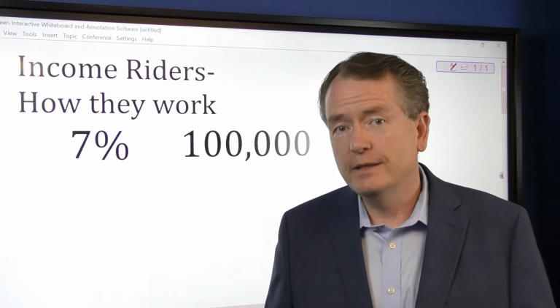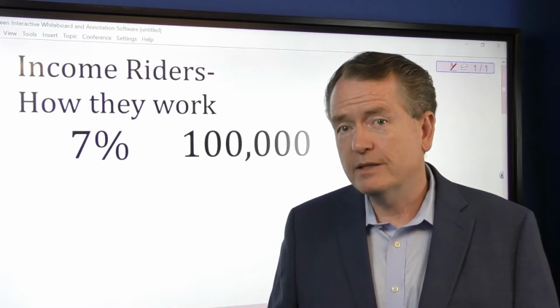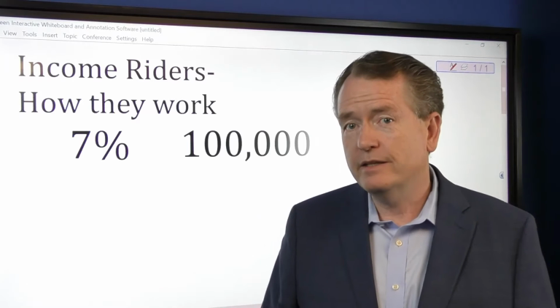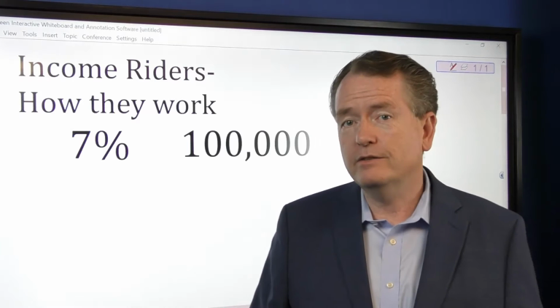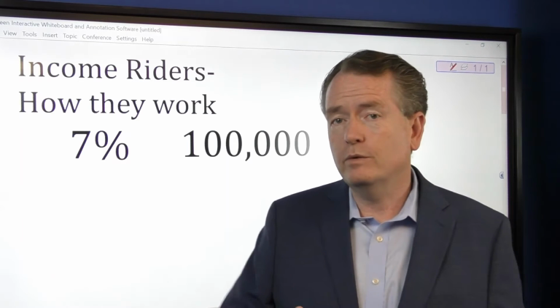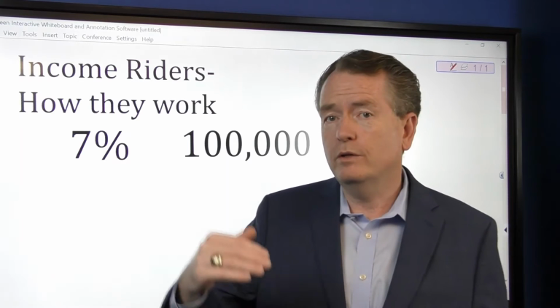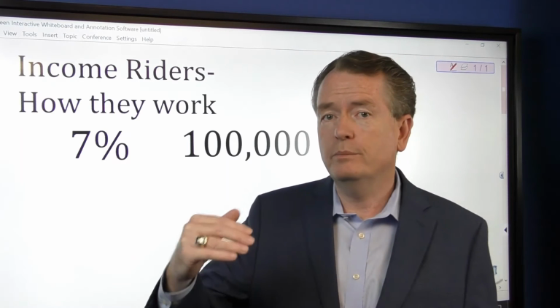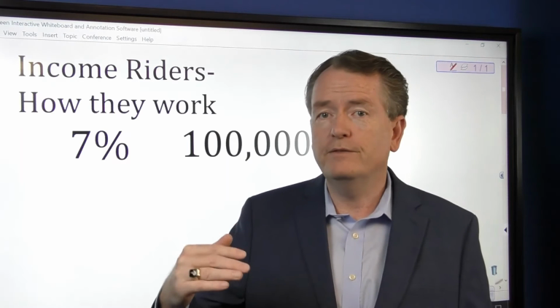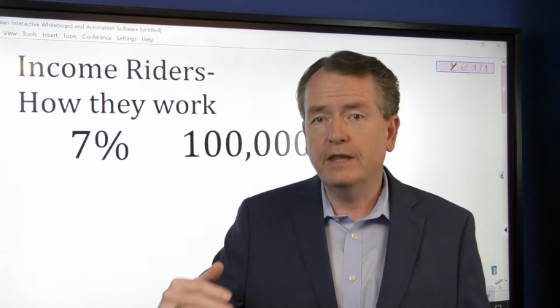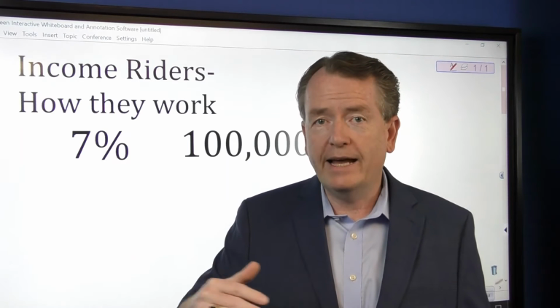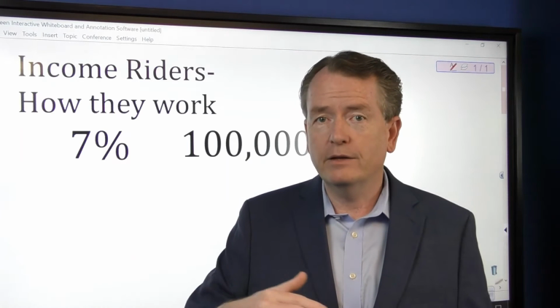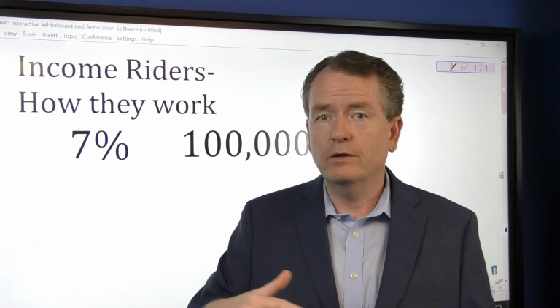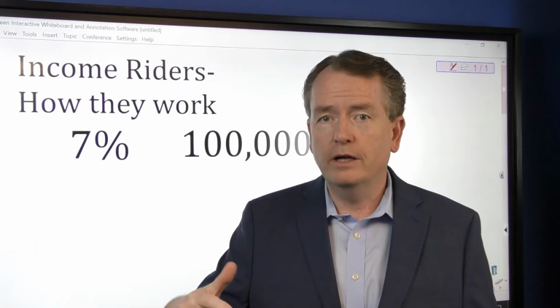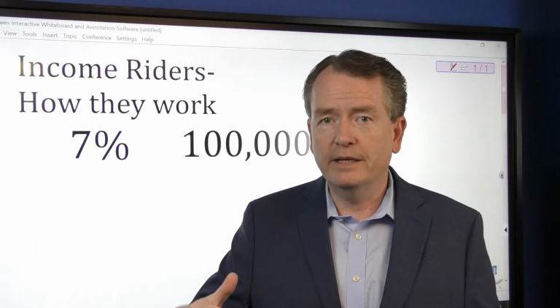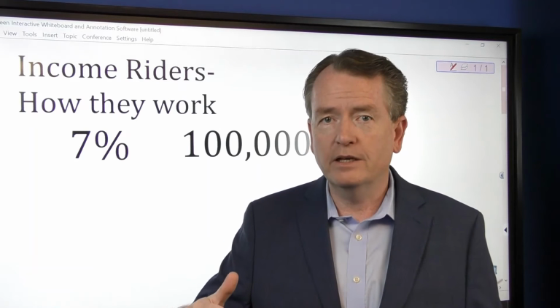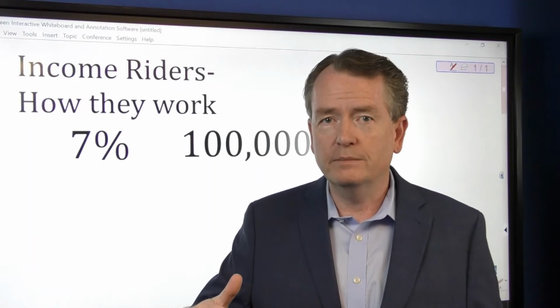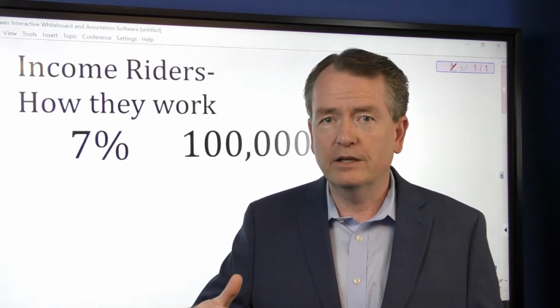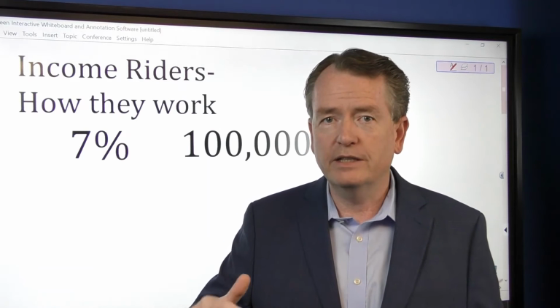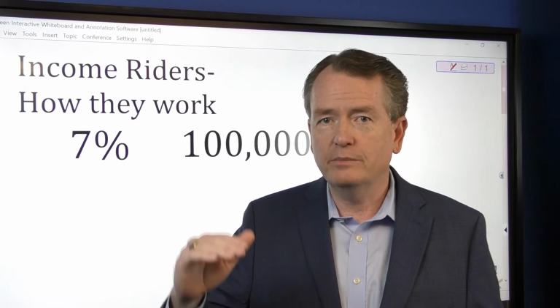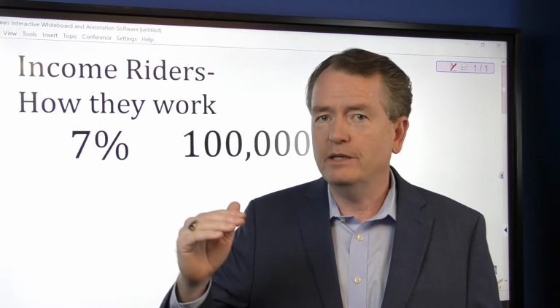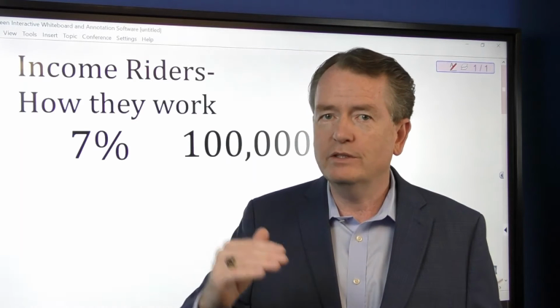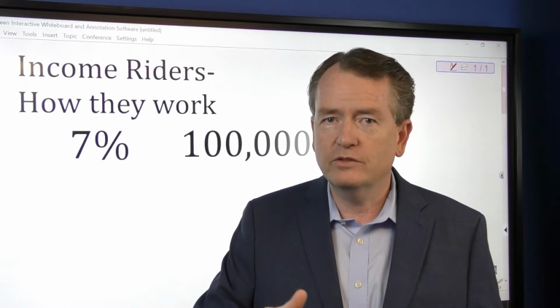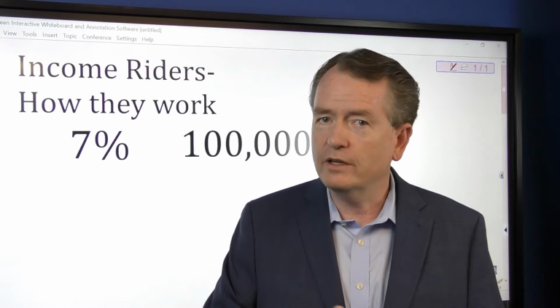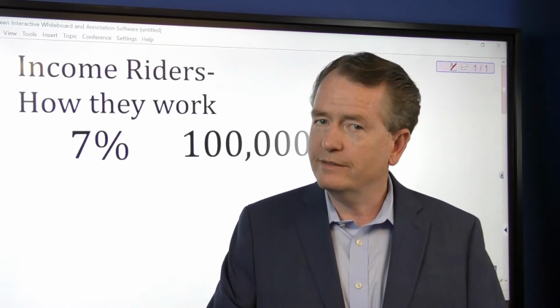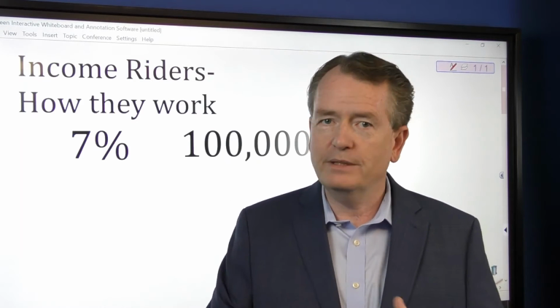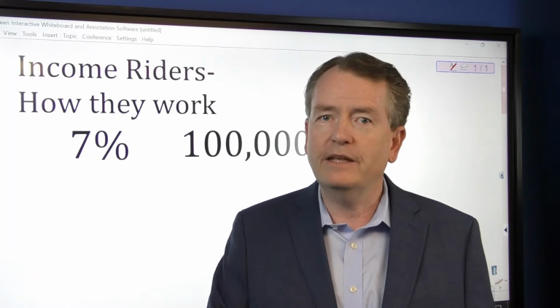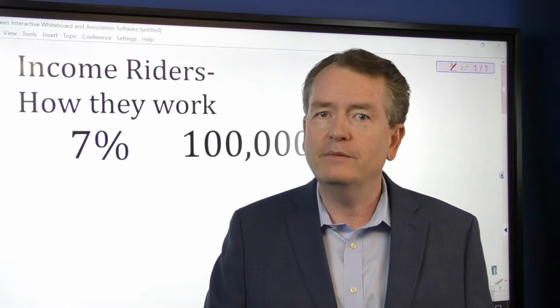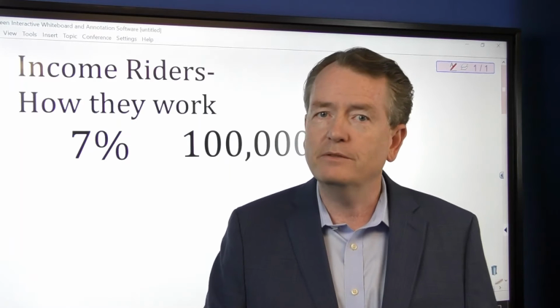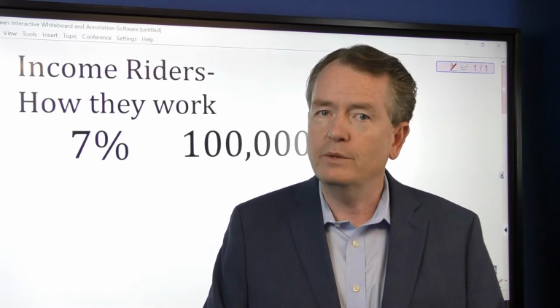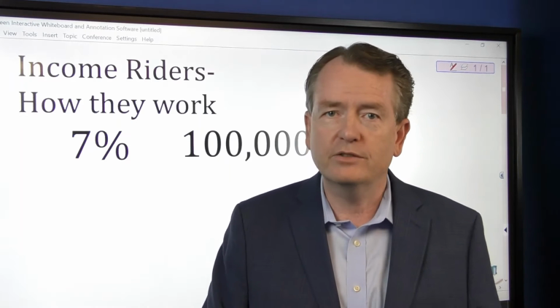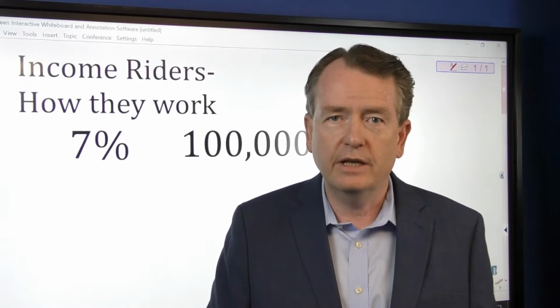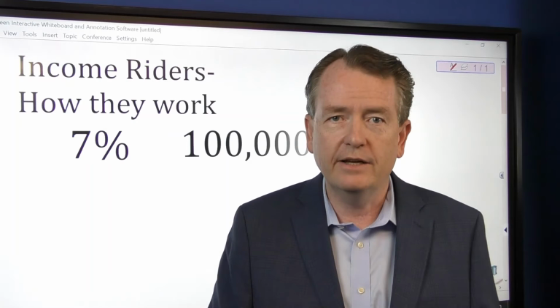Typically these will be flat income guarantees, meaning once you start it's going to be the same number for the rest of your life.